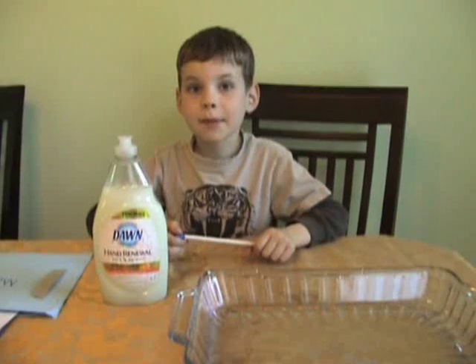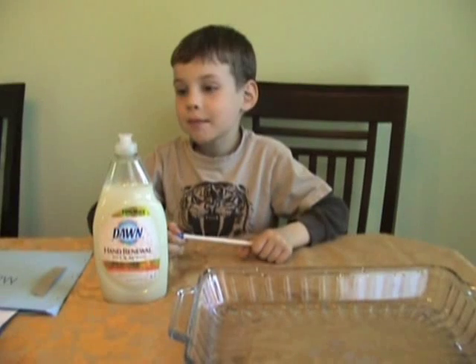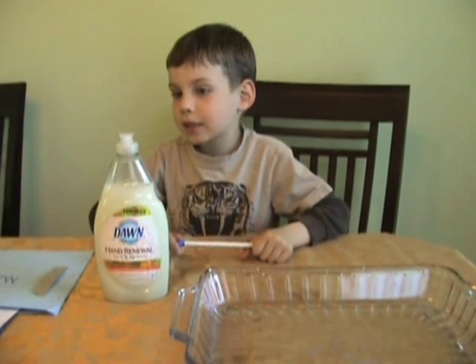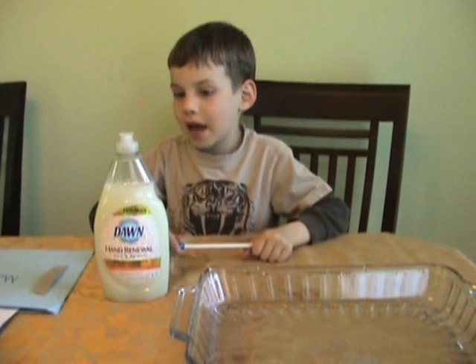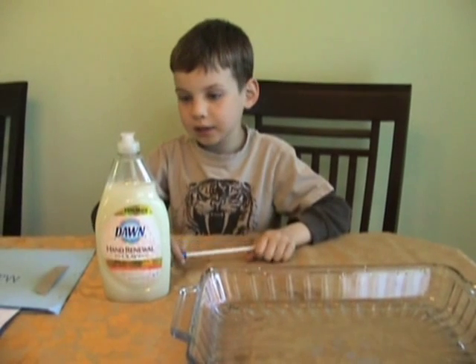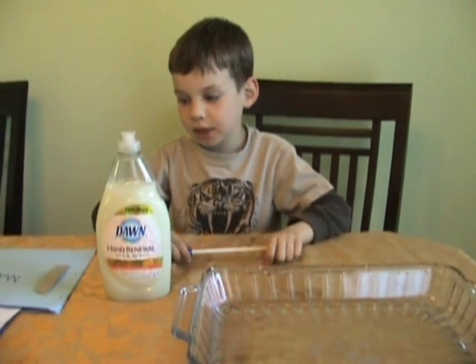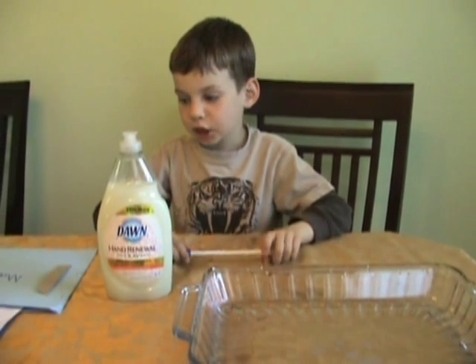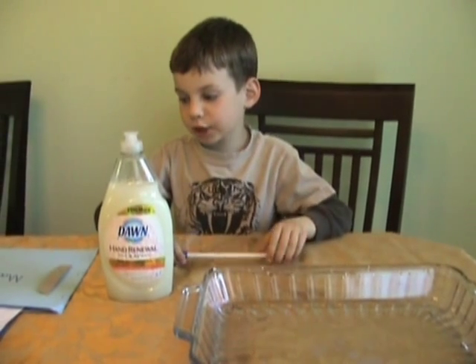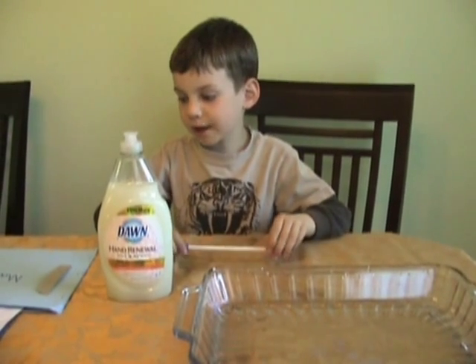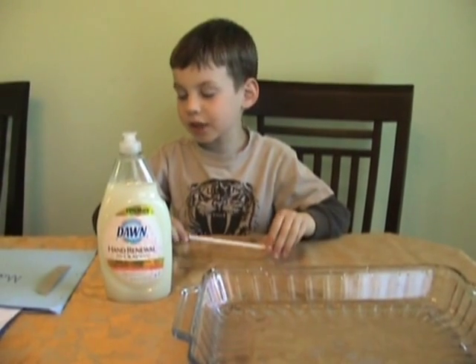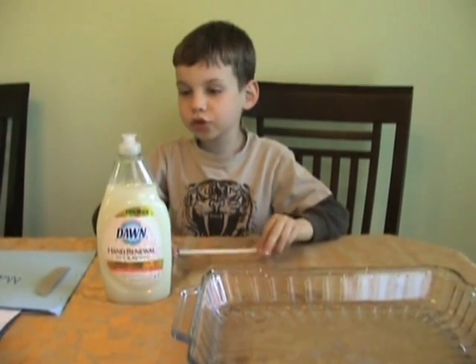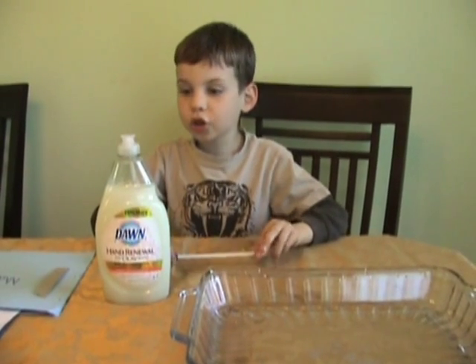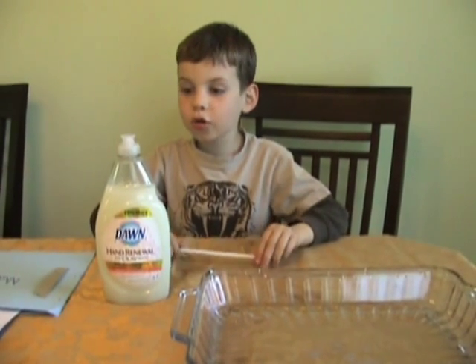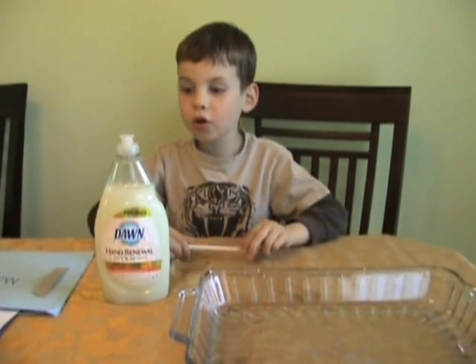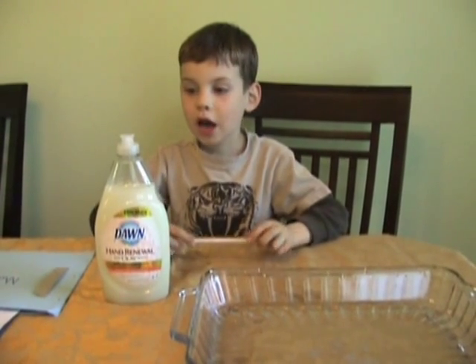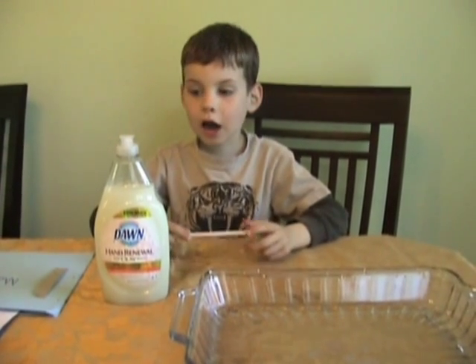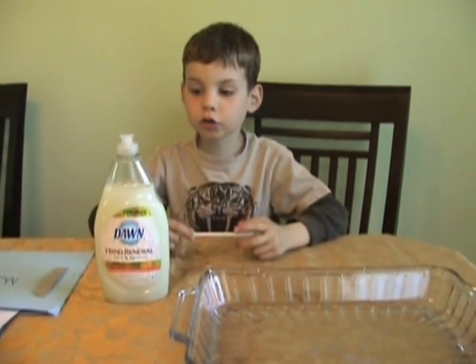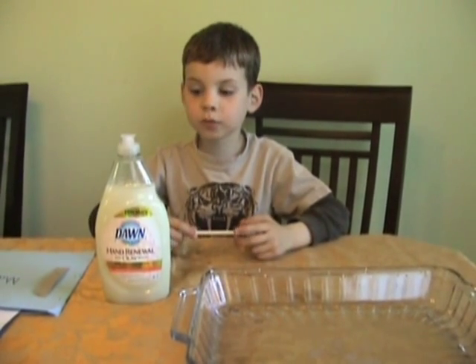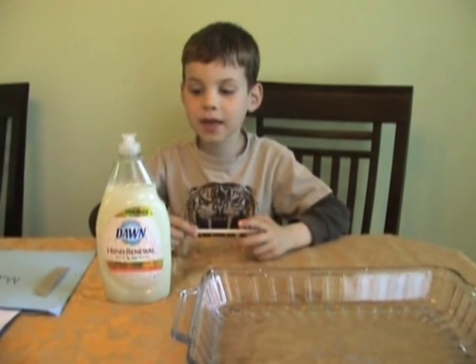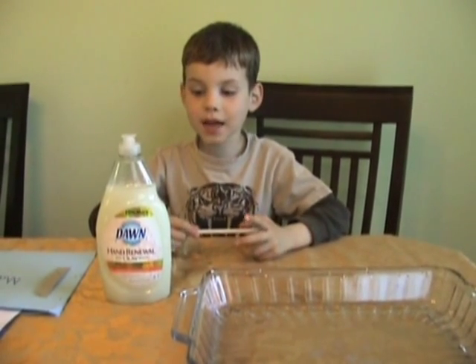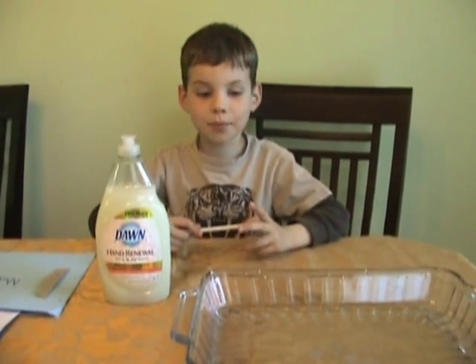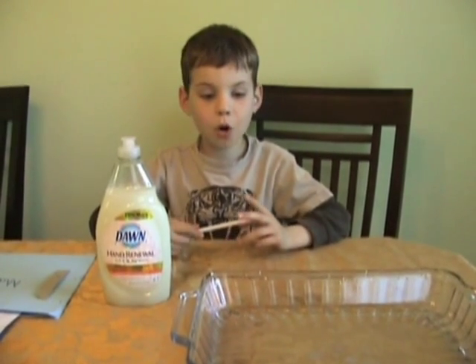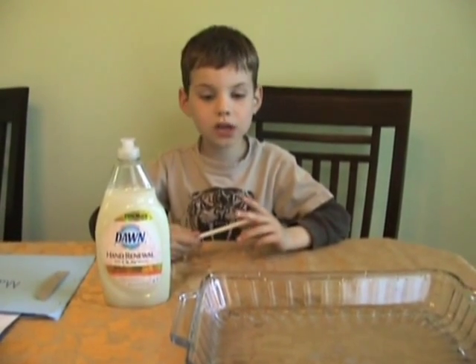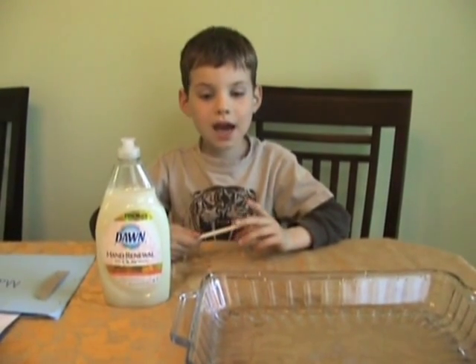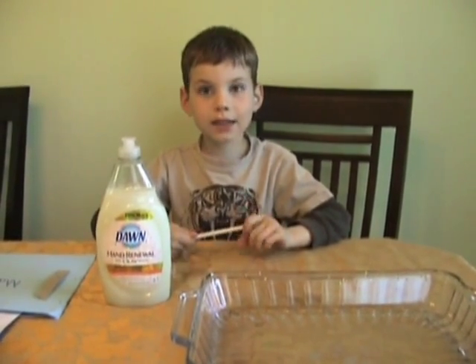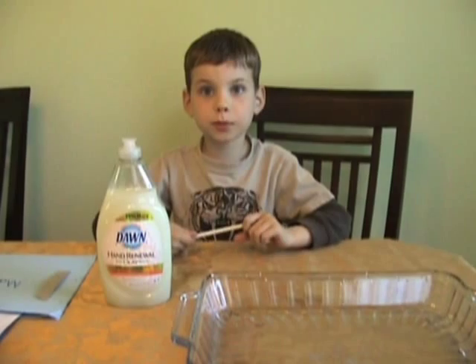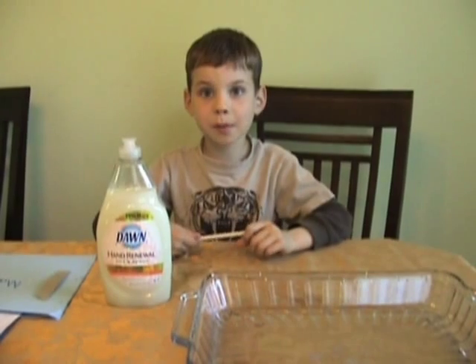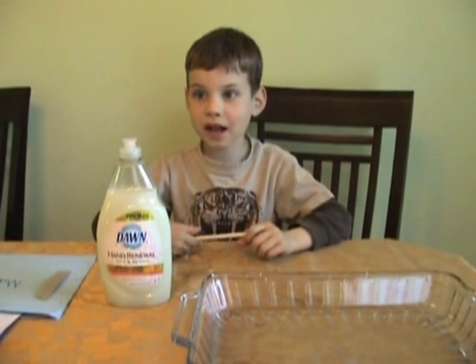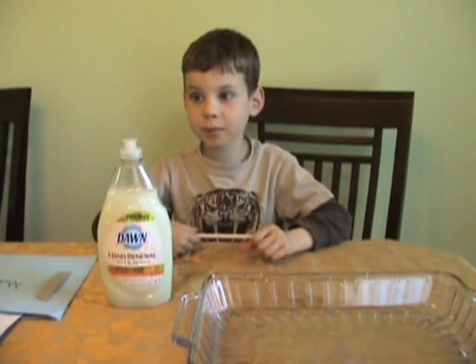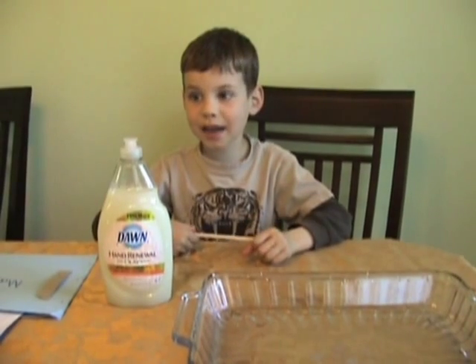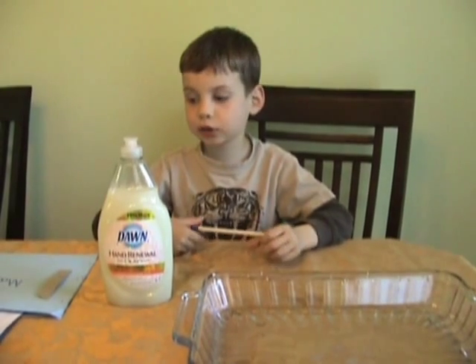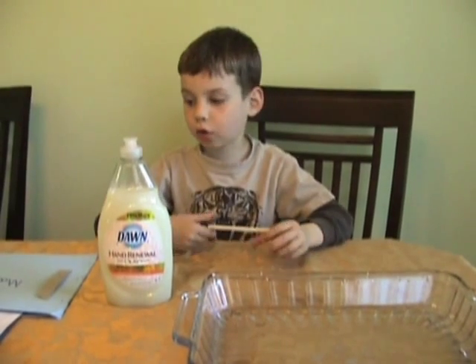My name is Max. Today I'm going to show you how to make a boat and it's propelled by salt.